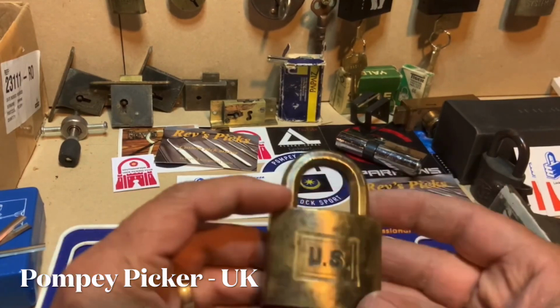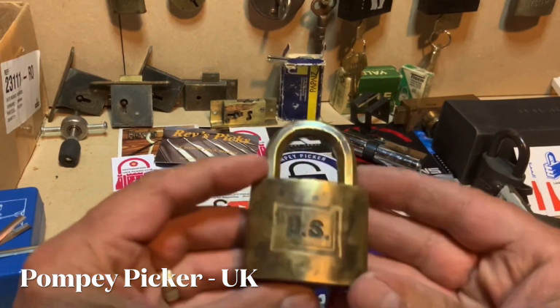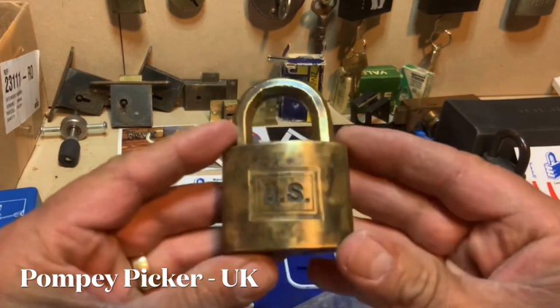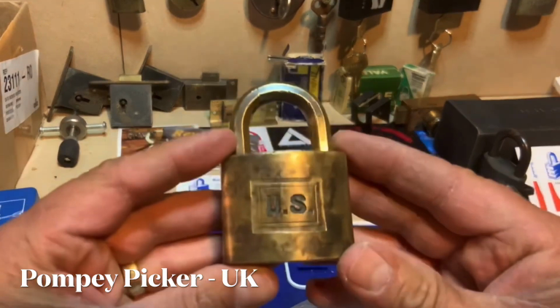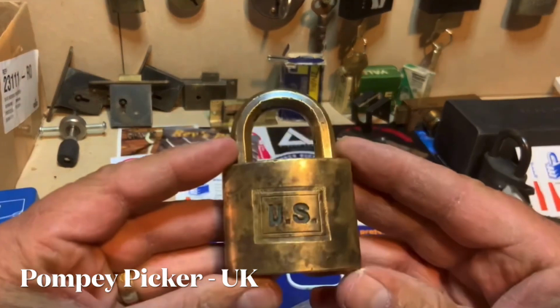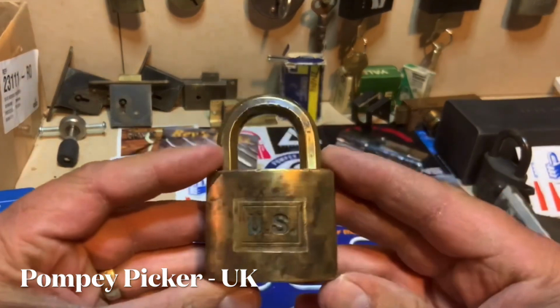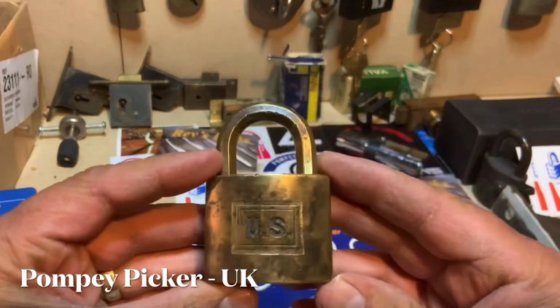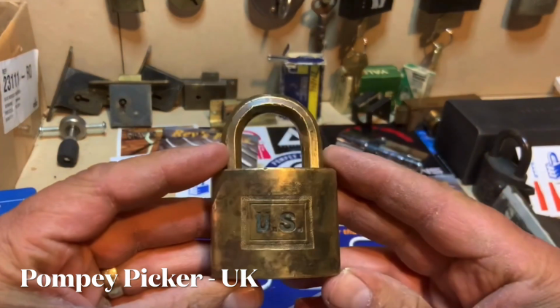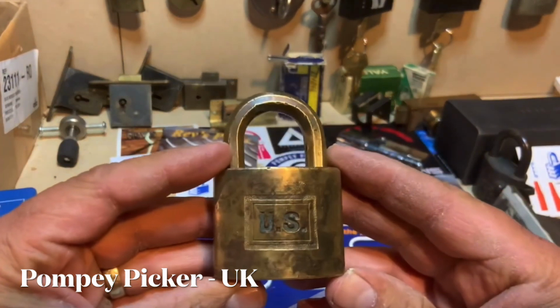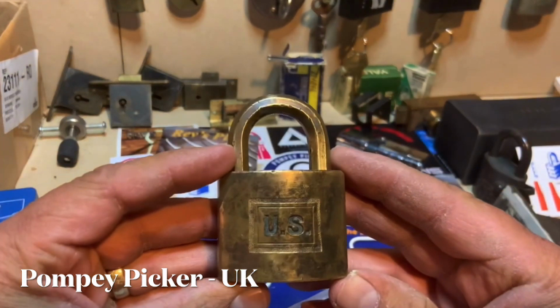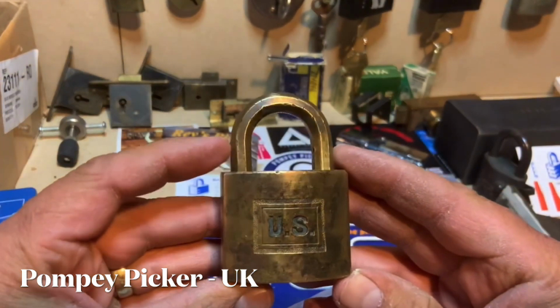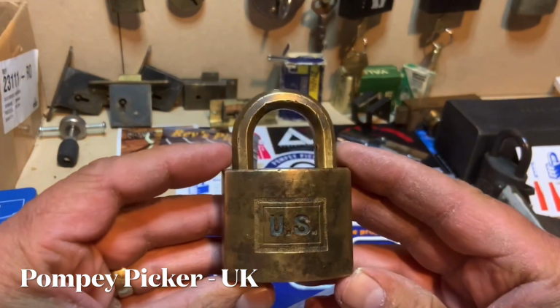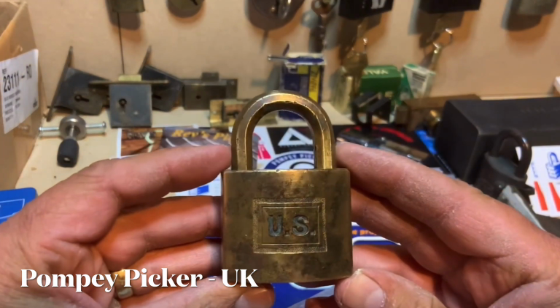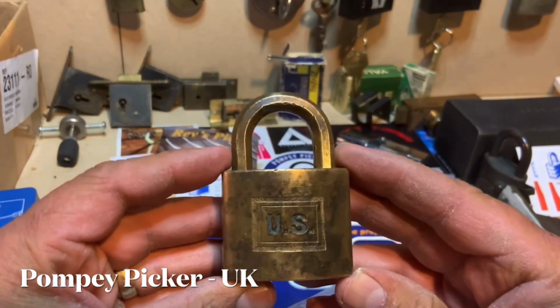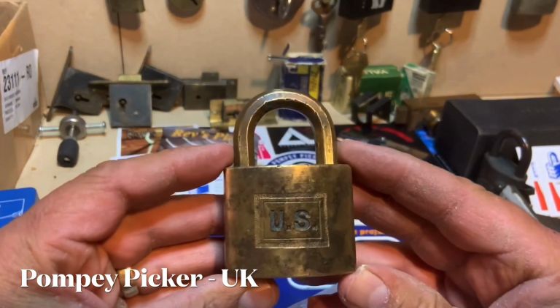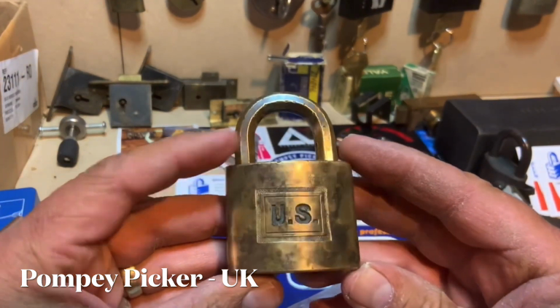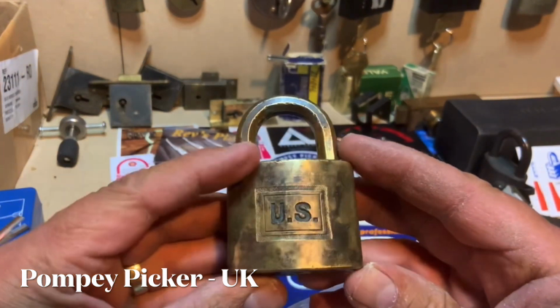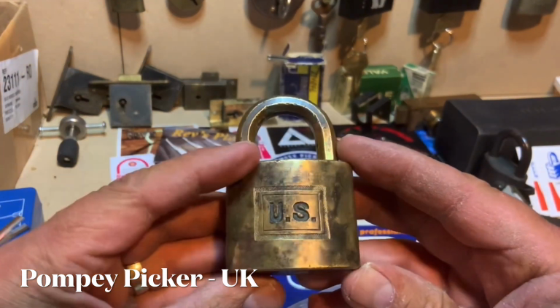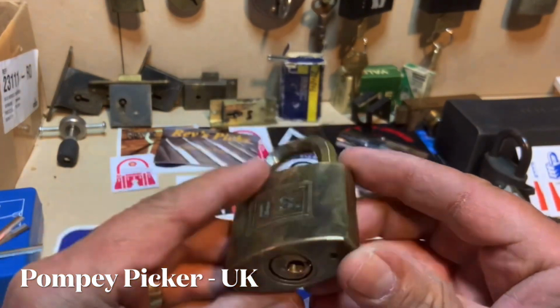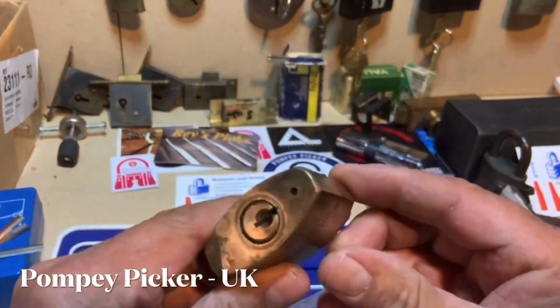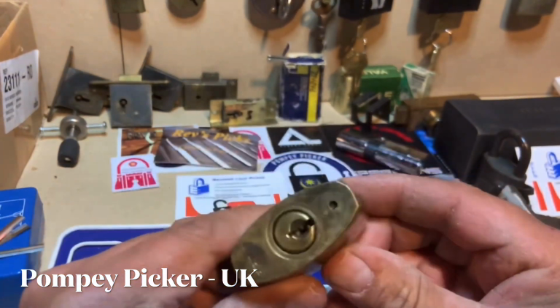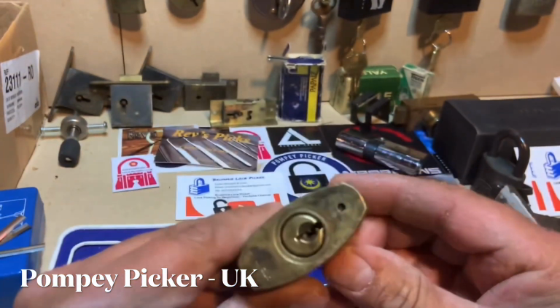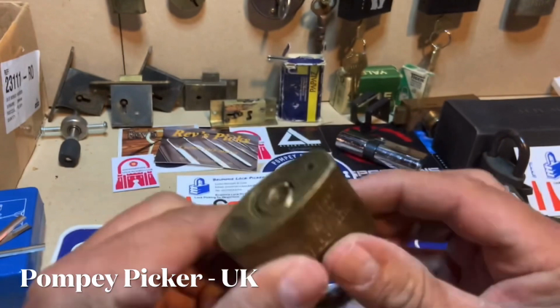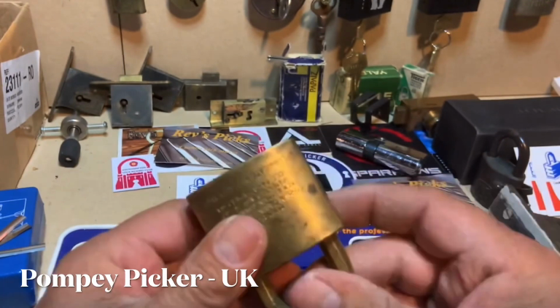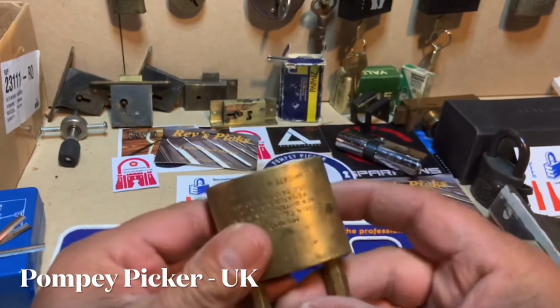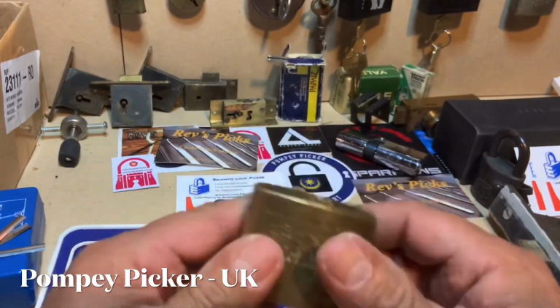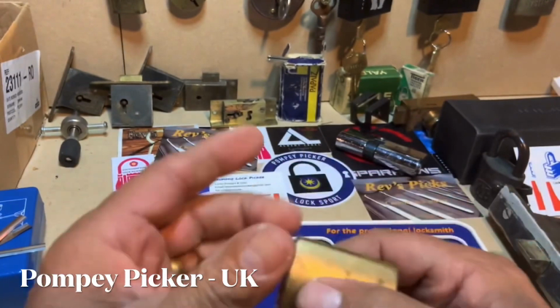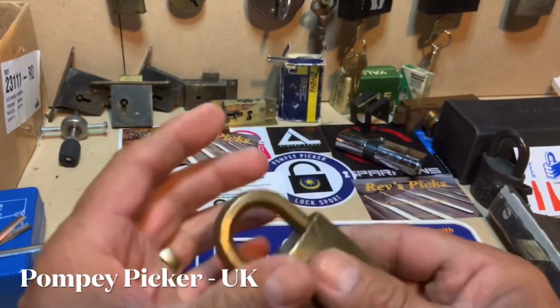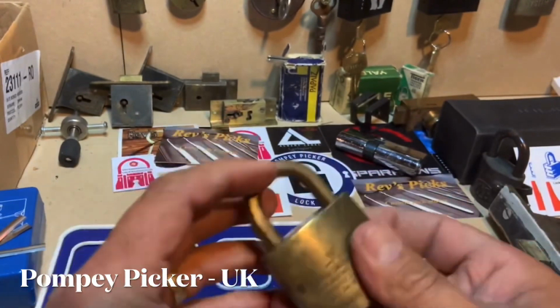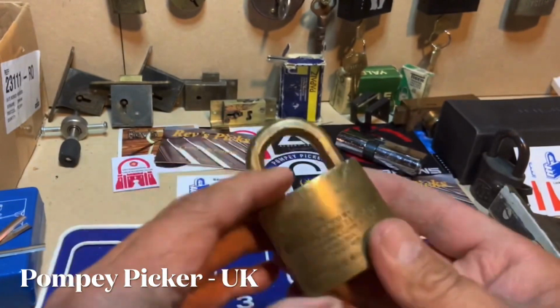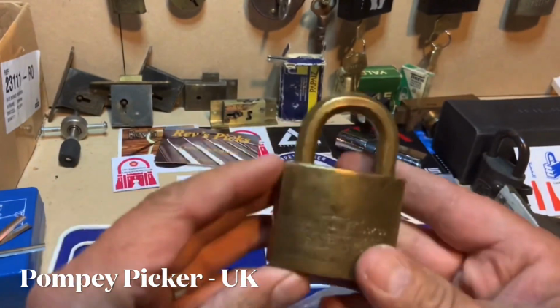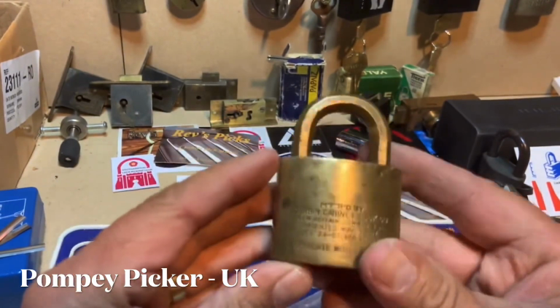And there it is. Beautiful all-brass U.S. Corbin.